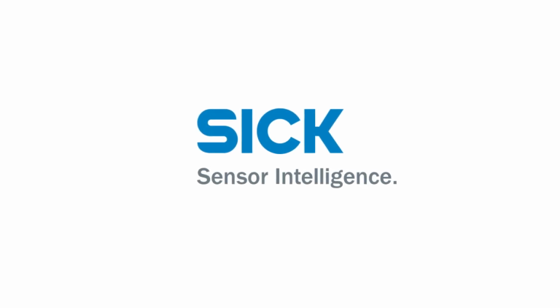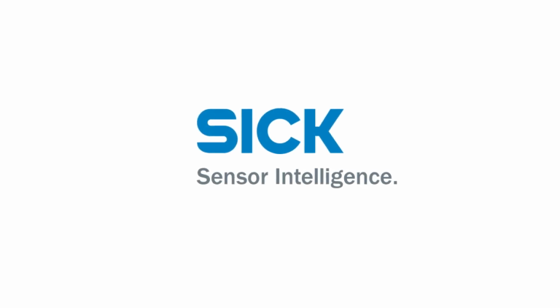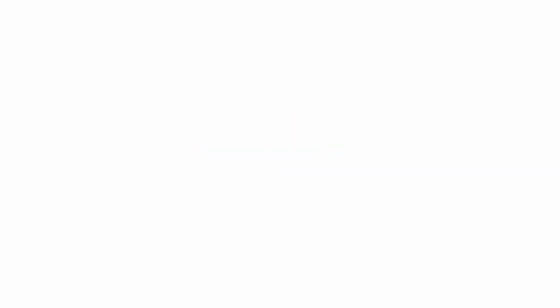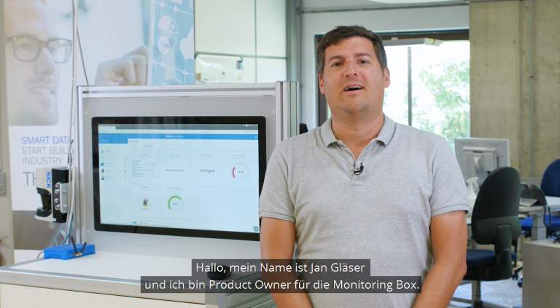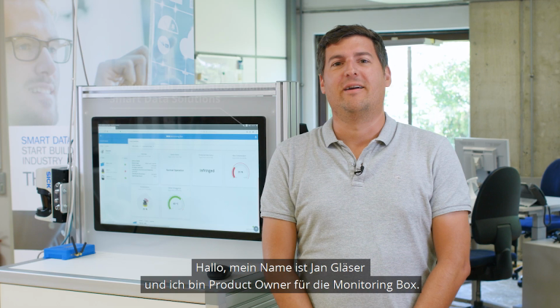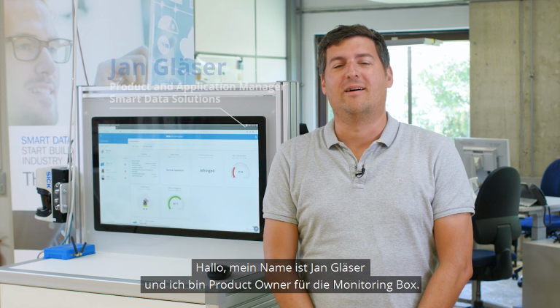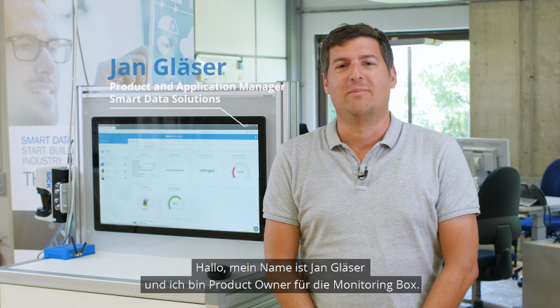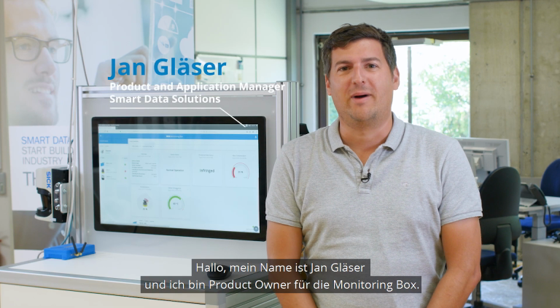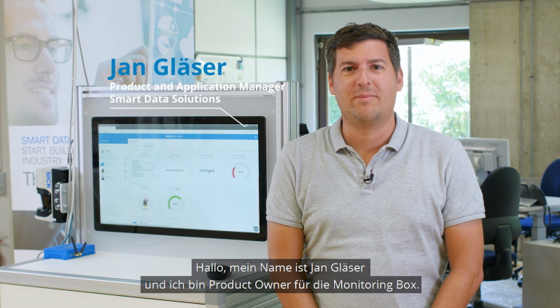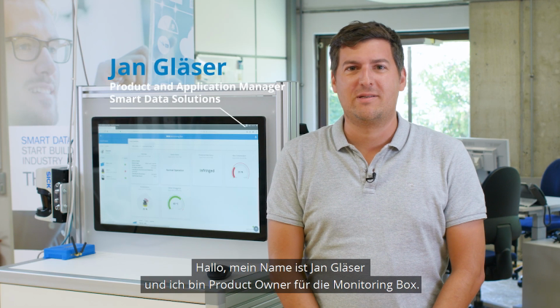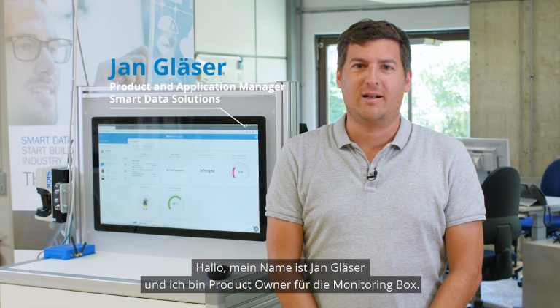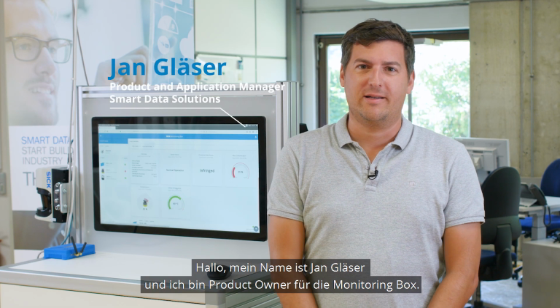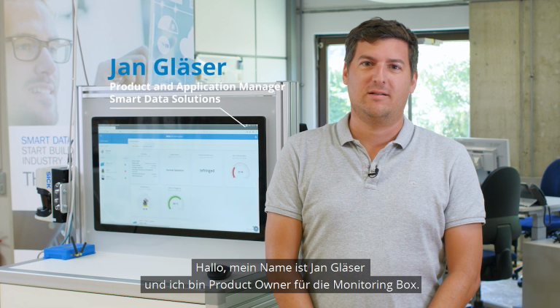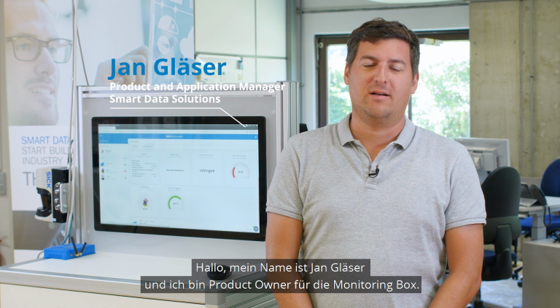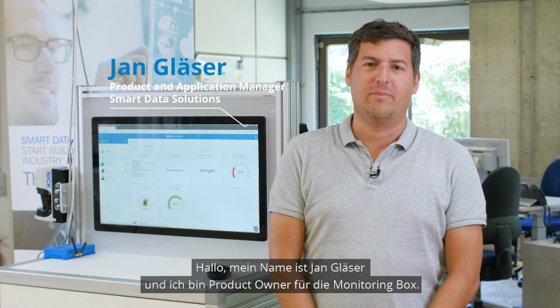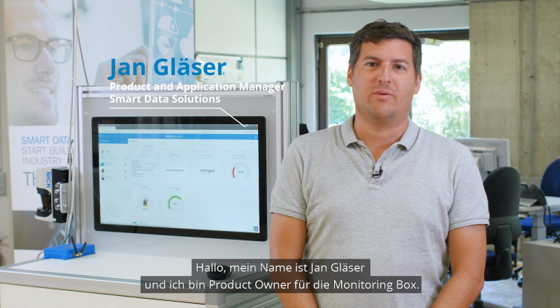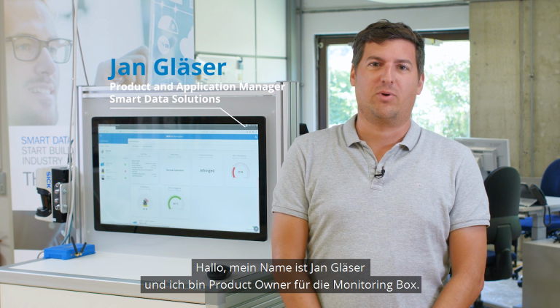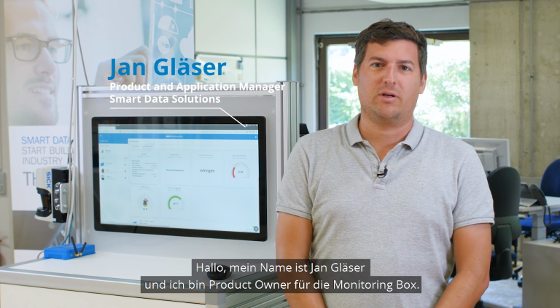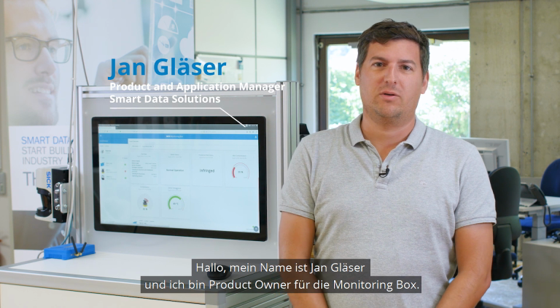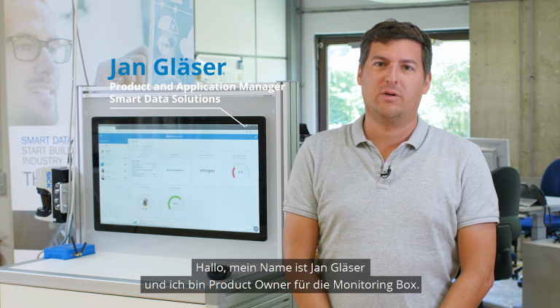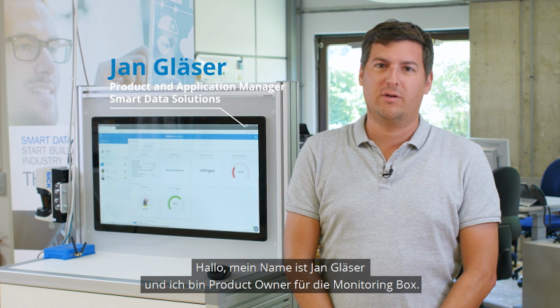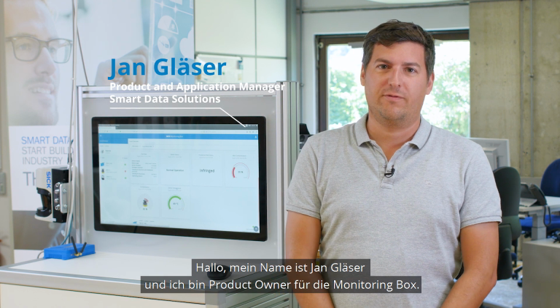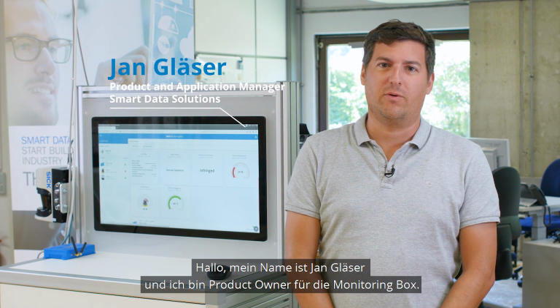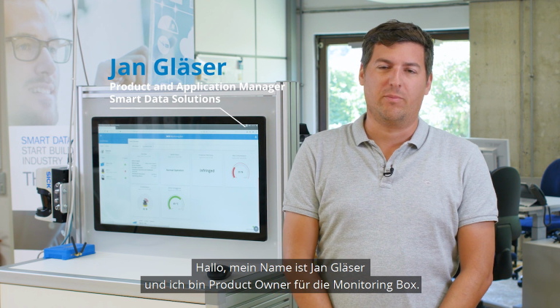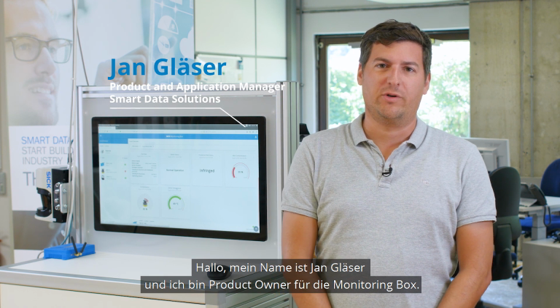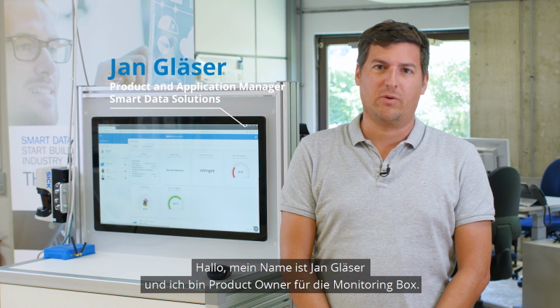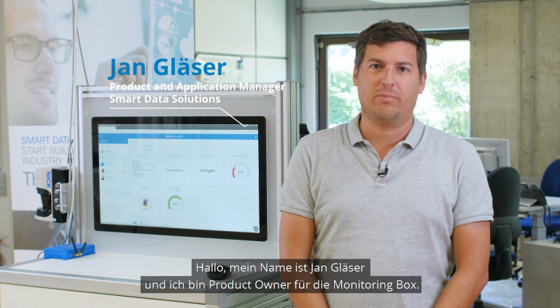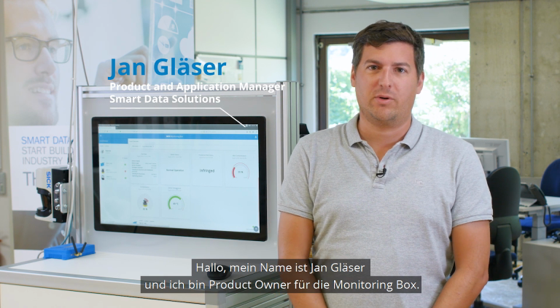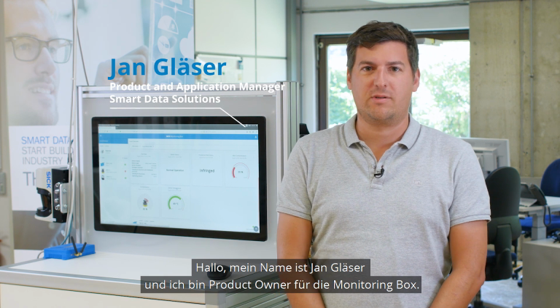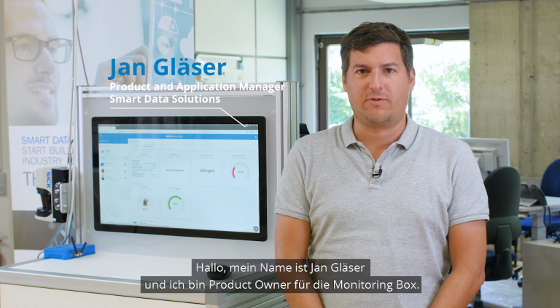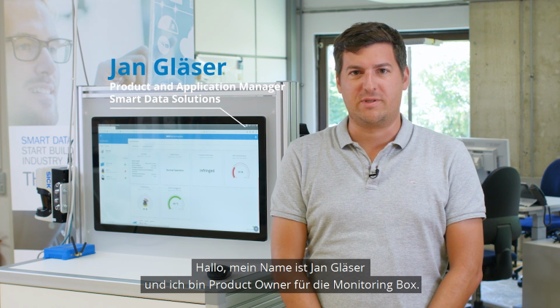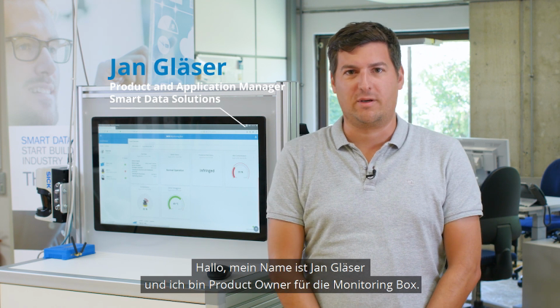Hi, my name is Jan Gläser. I'm the product owner for the monitoring box from SICK.